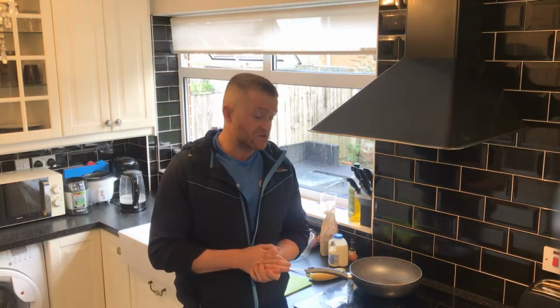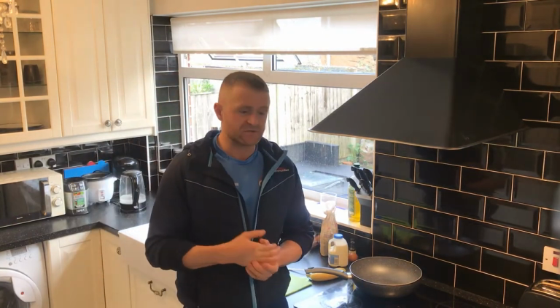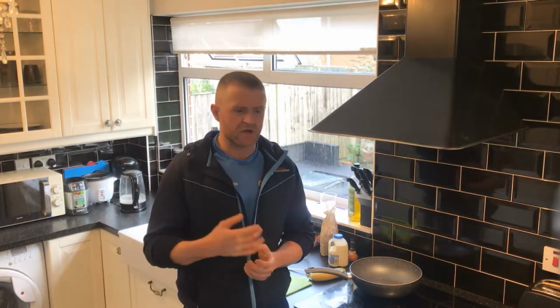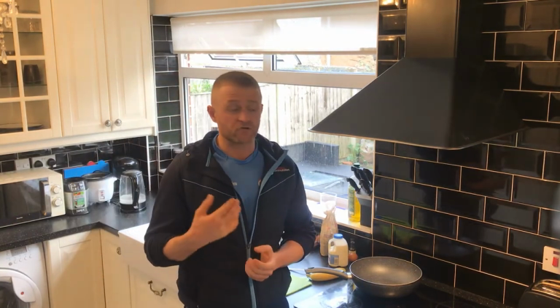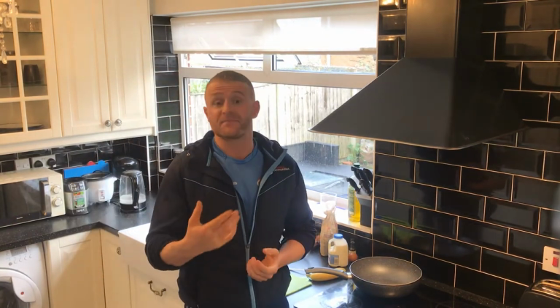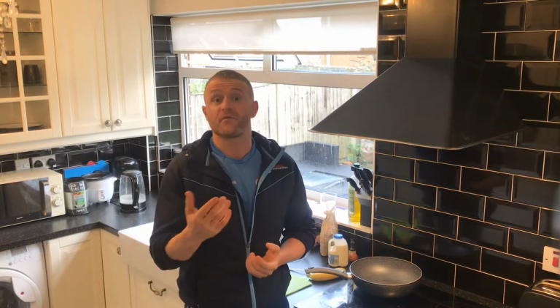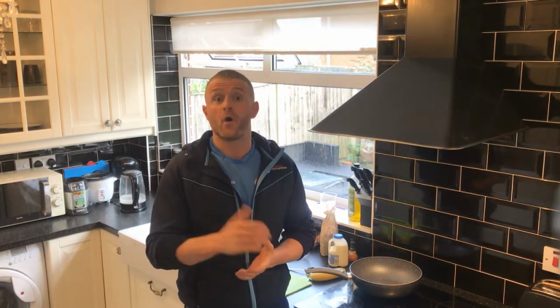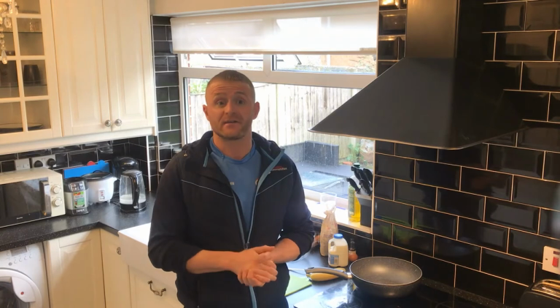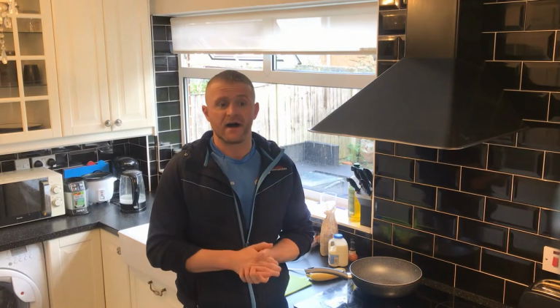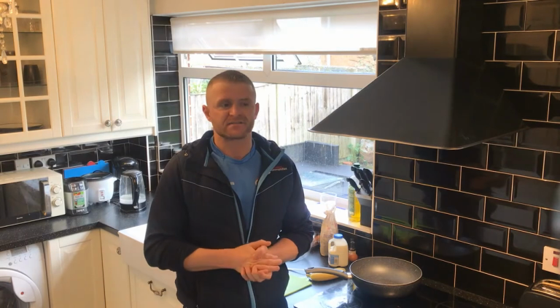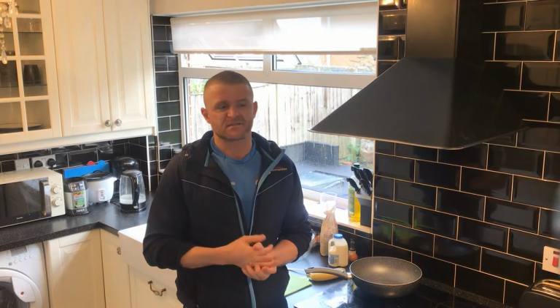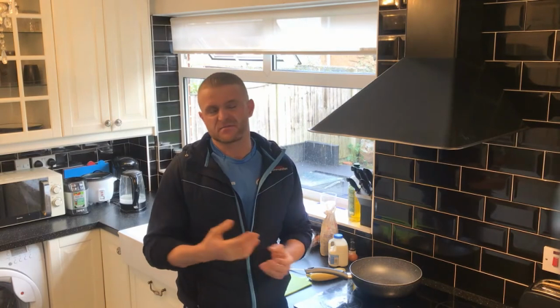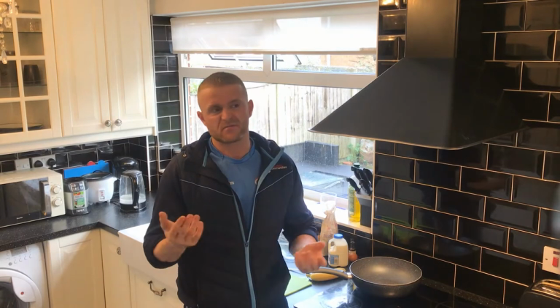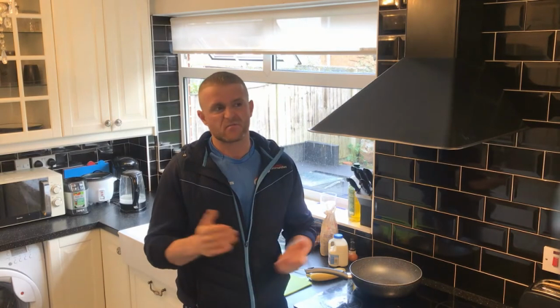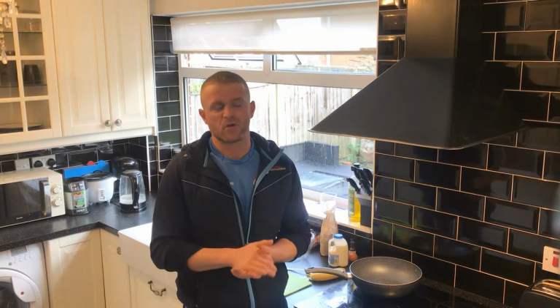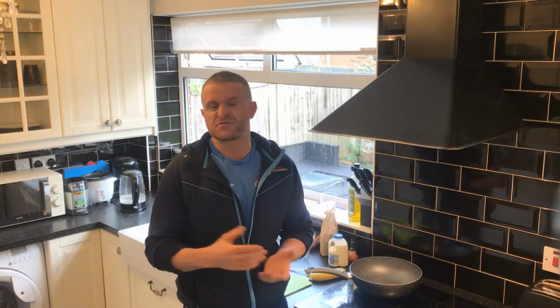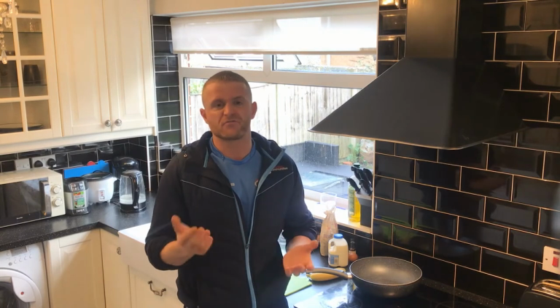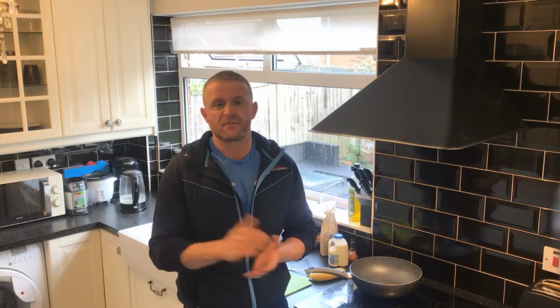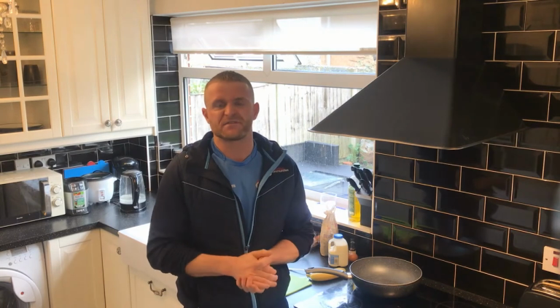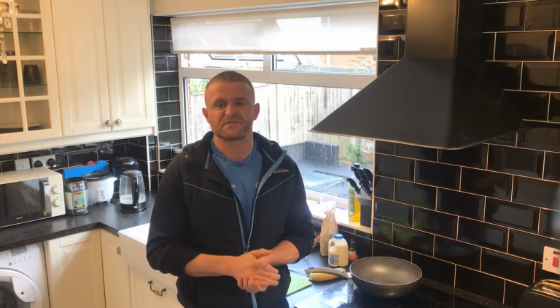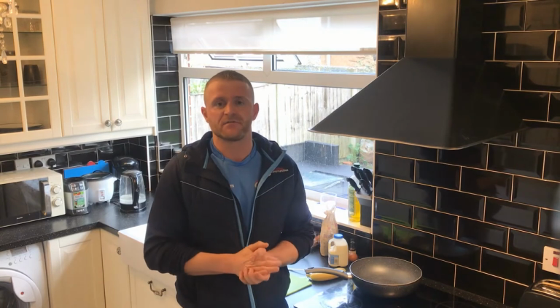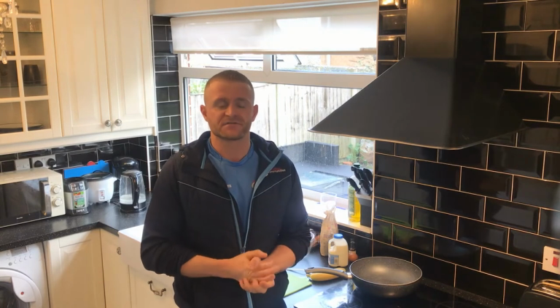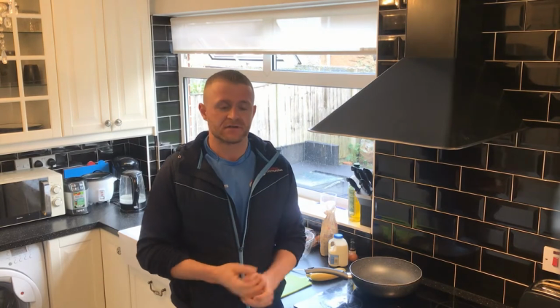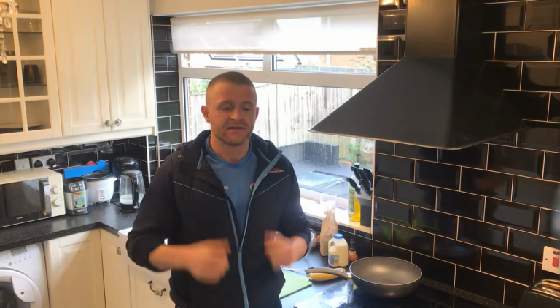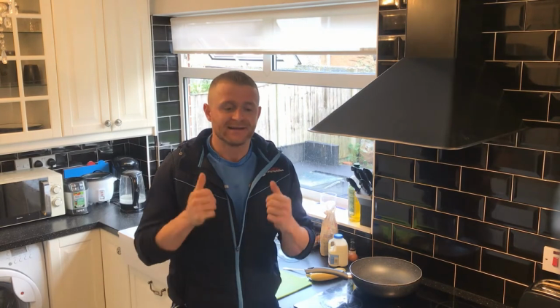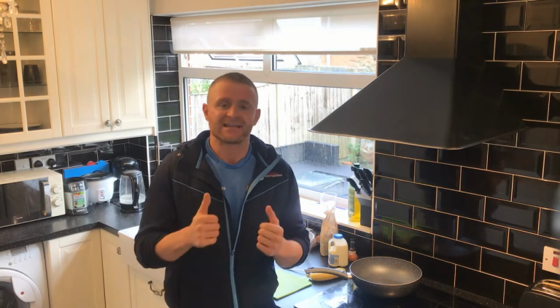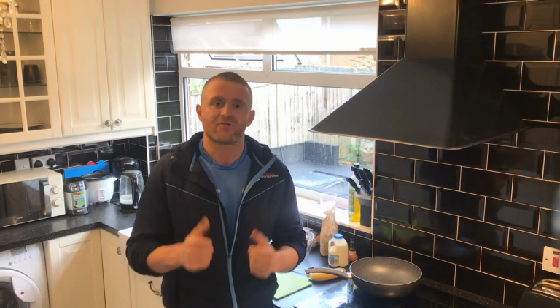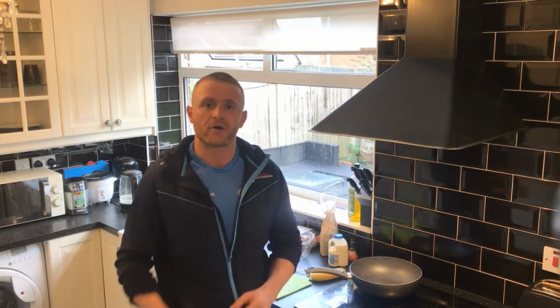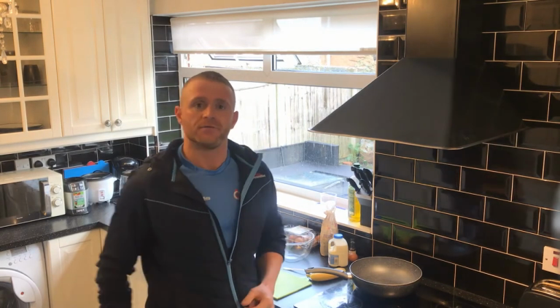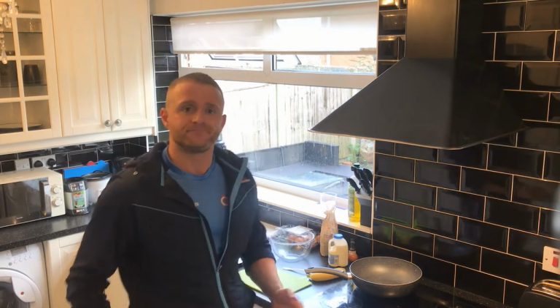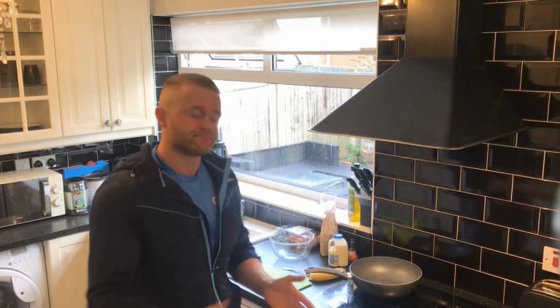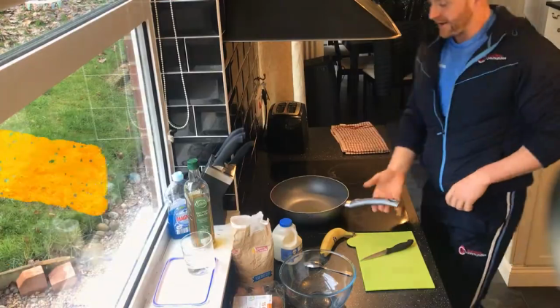So crepes for one, guys — one or two crepes for yourselves. Let's crack on.